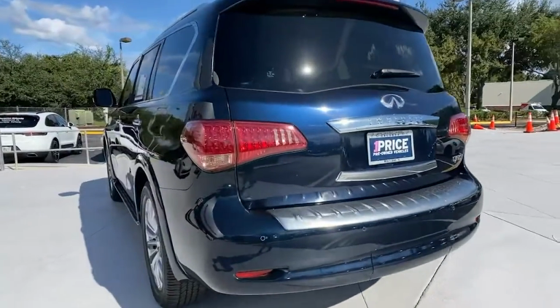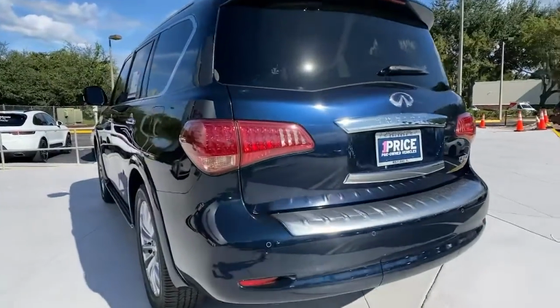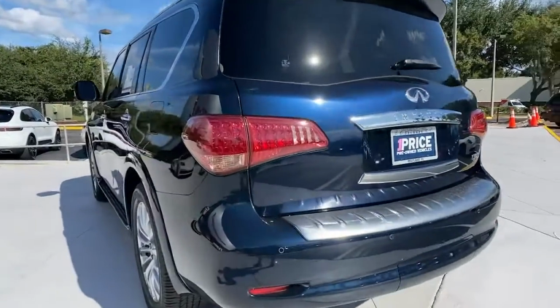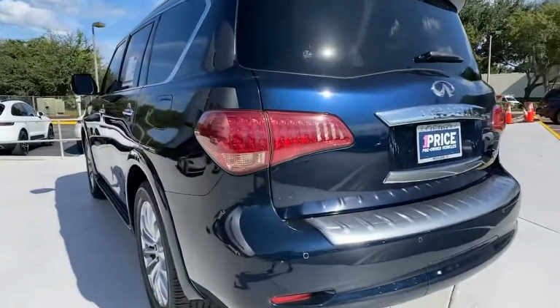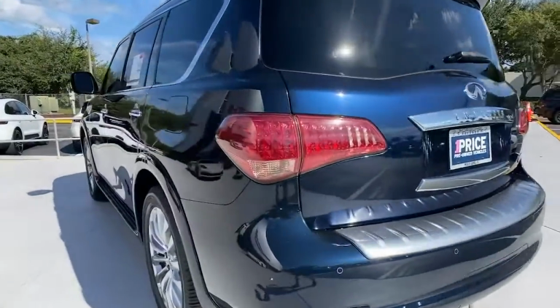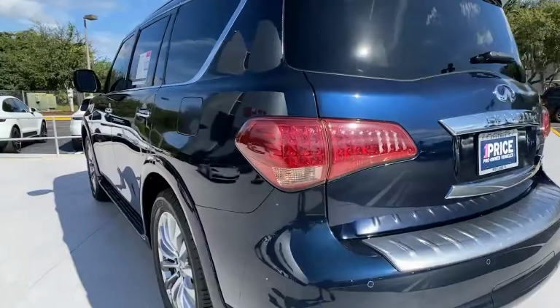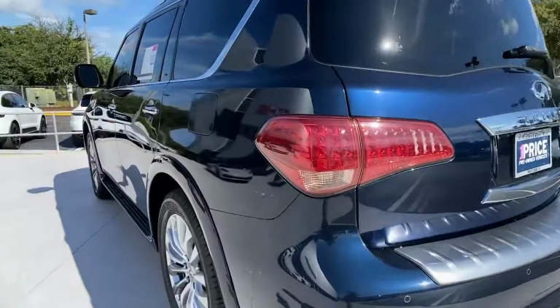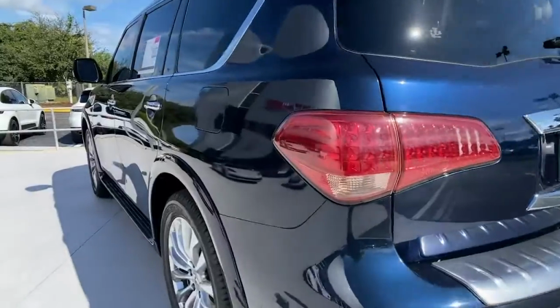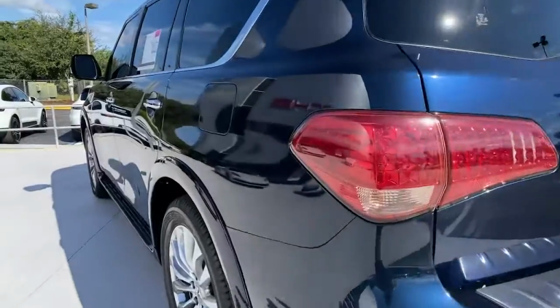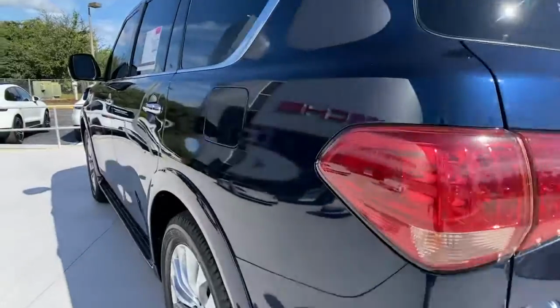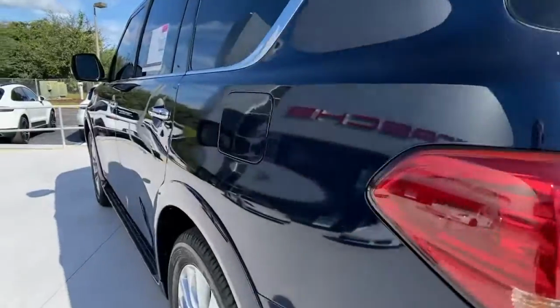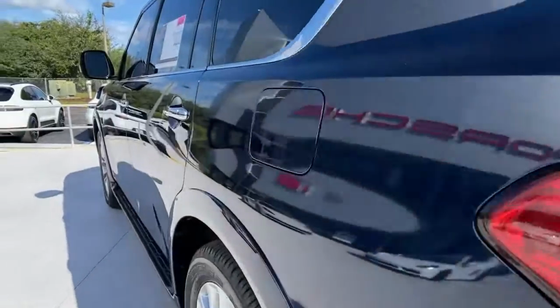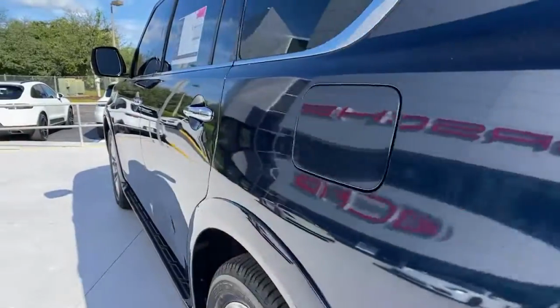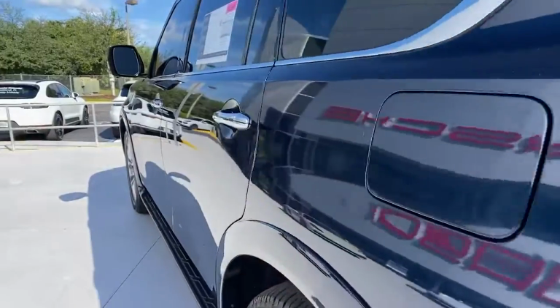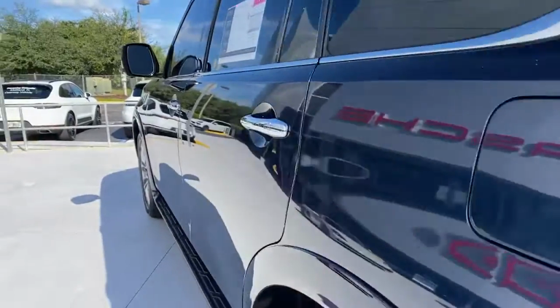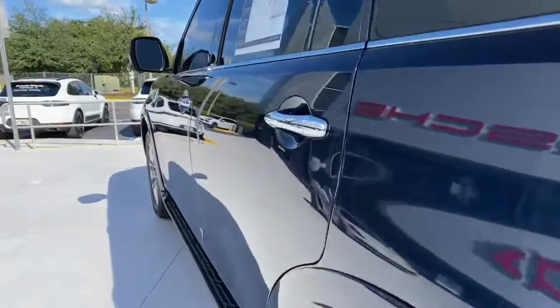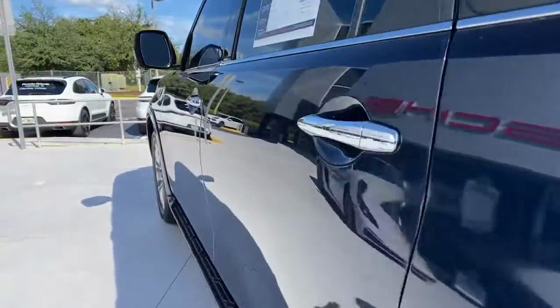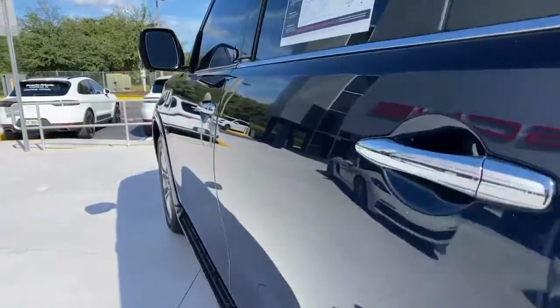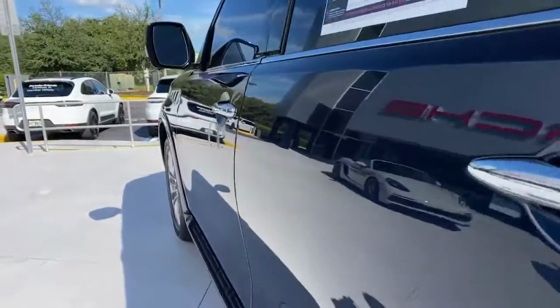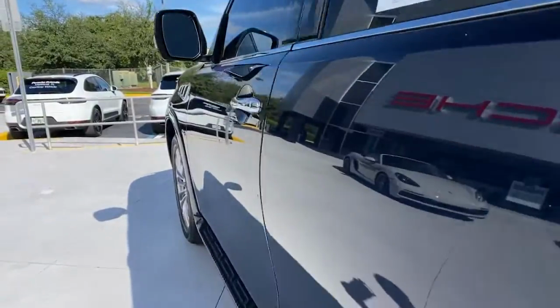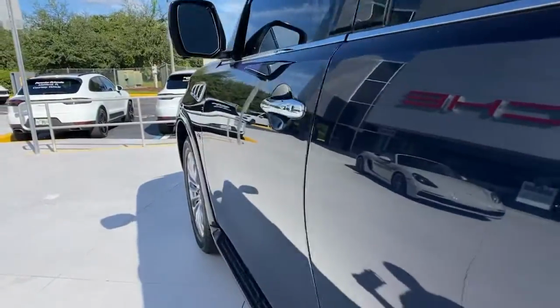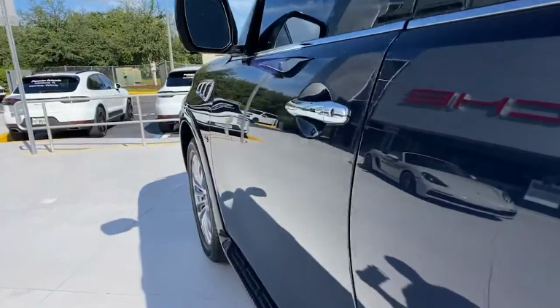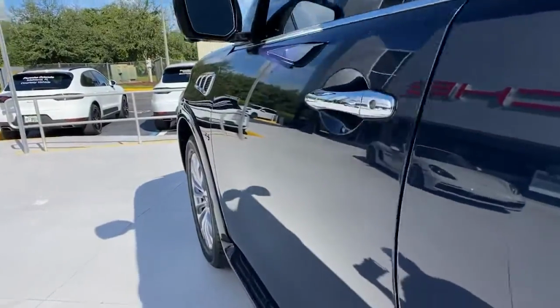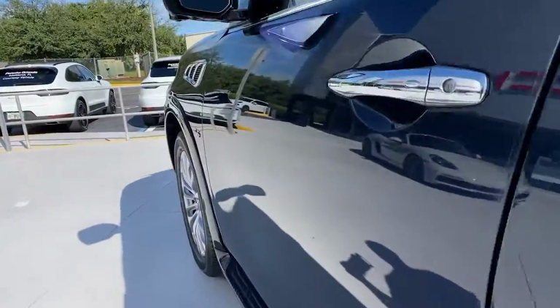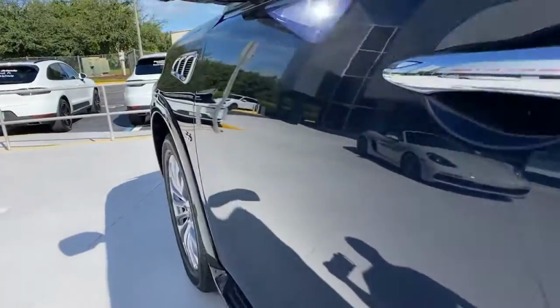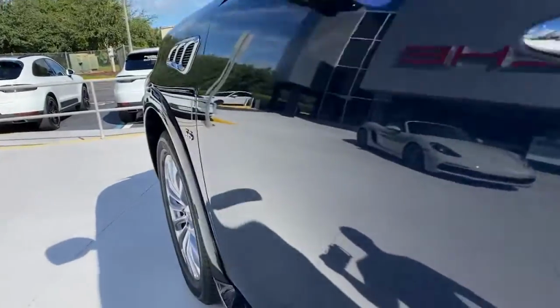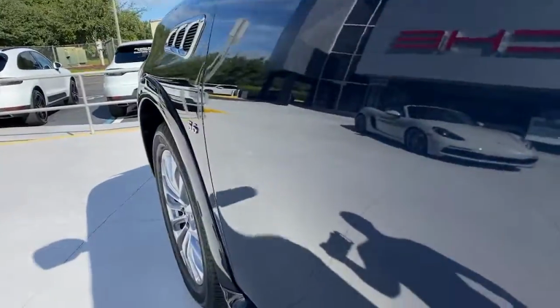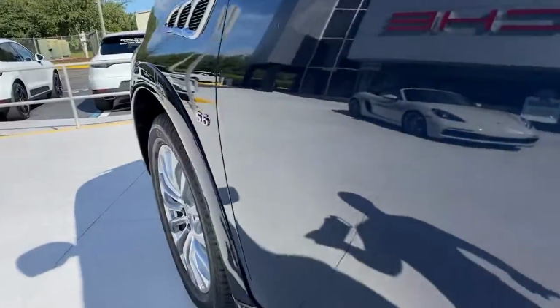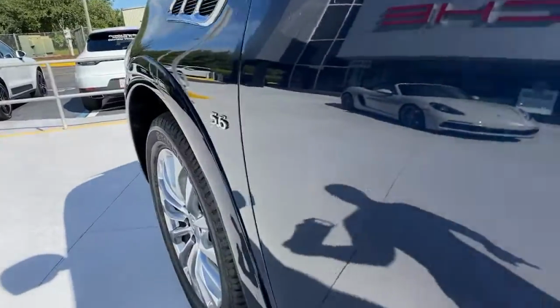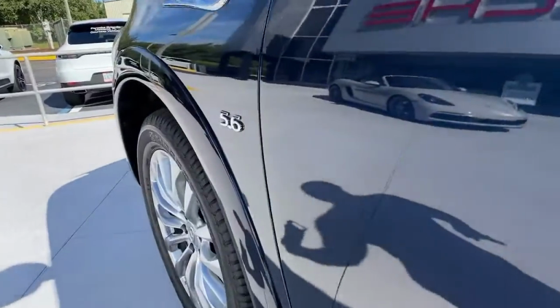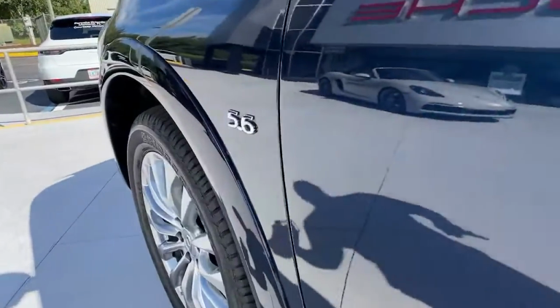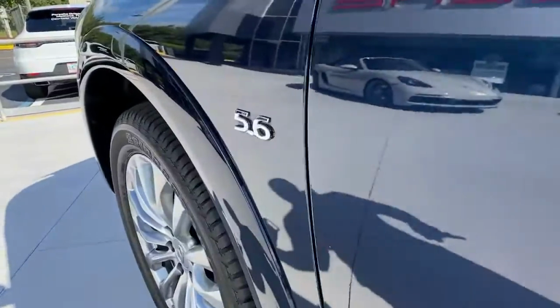Power liftgate, premium sound system, power passenger seat, fog lamps, heated mirrors, backup camera.